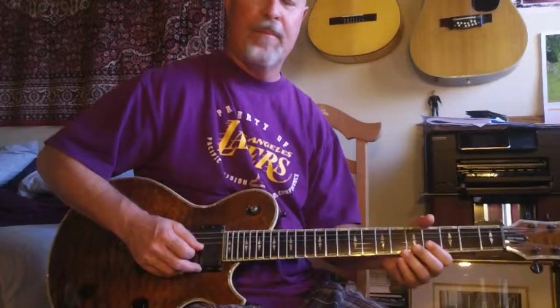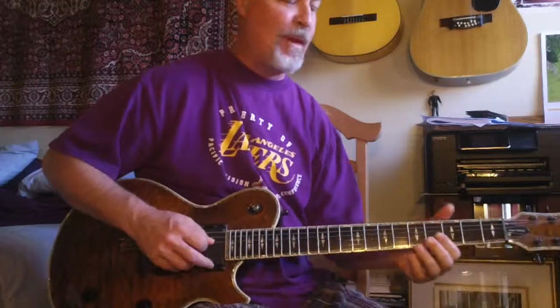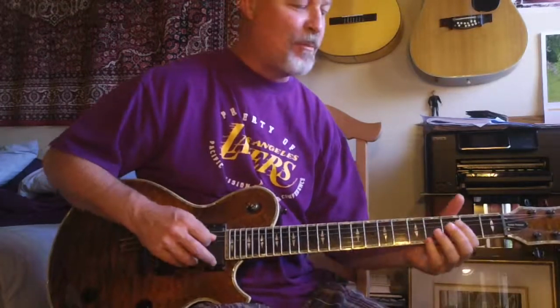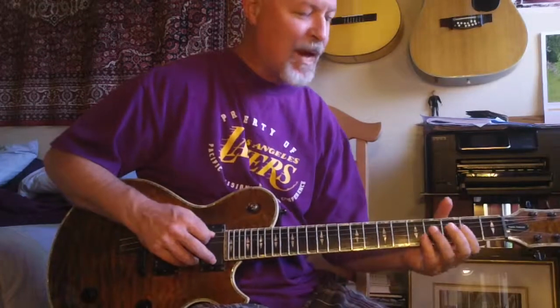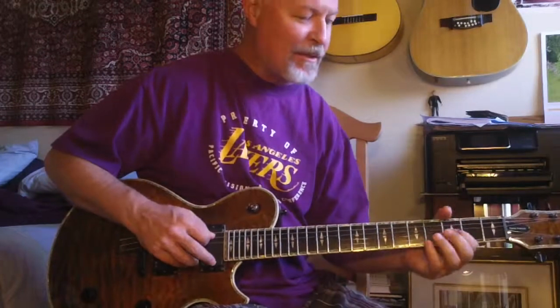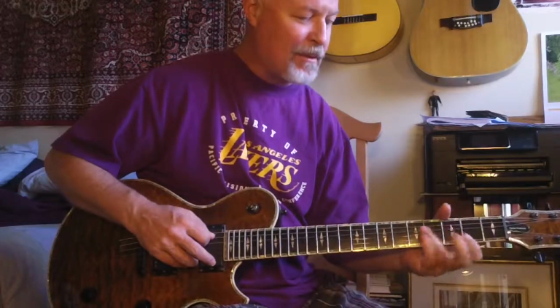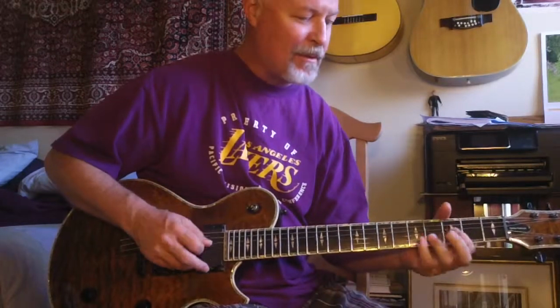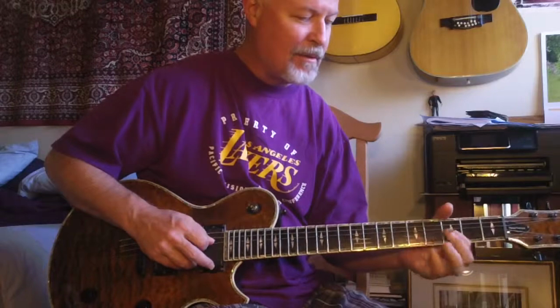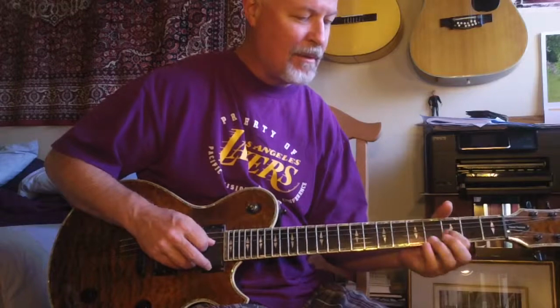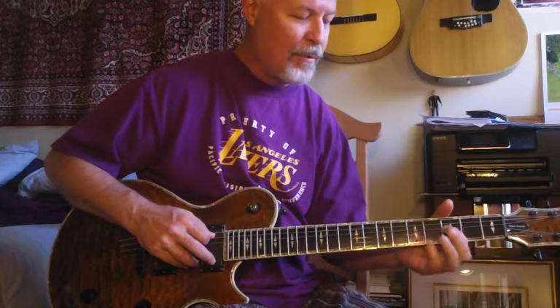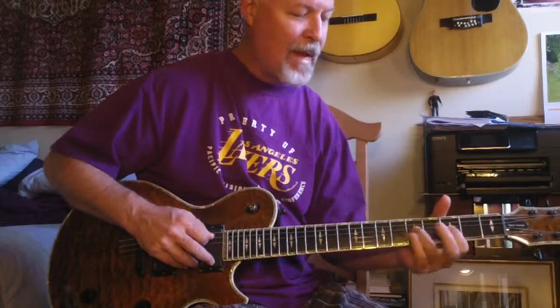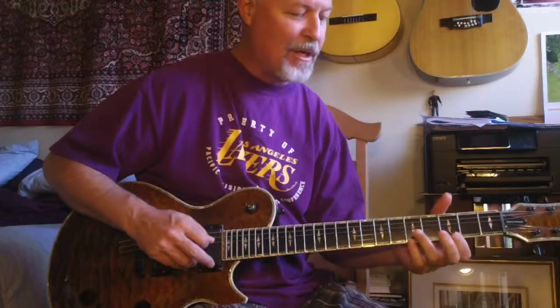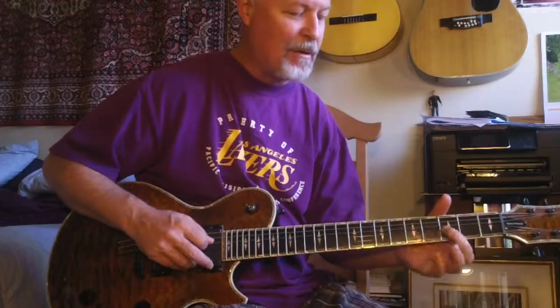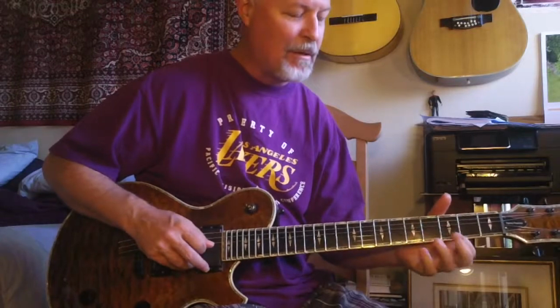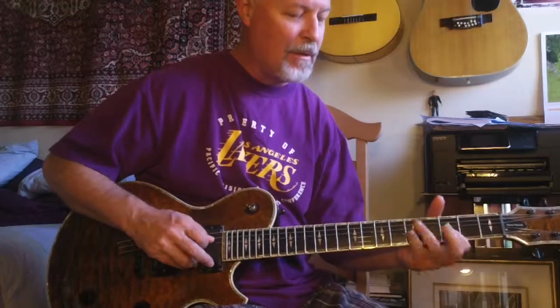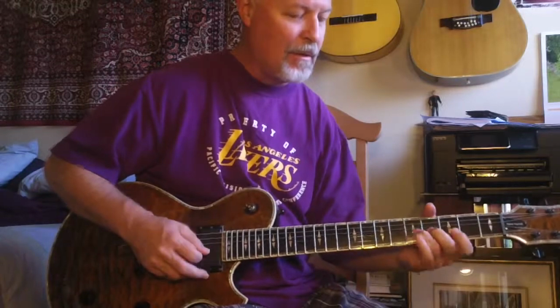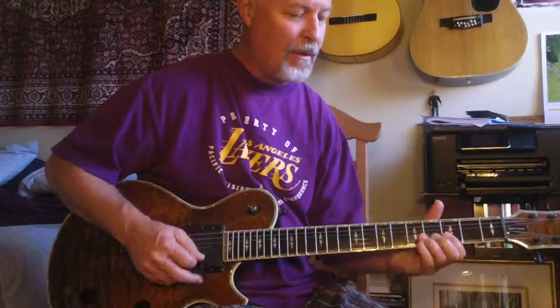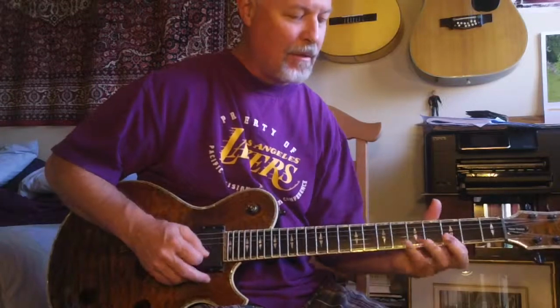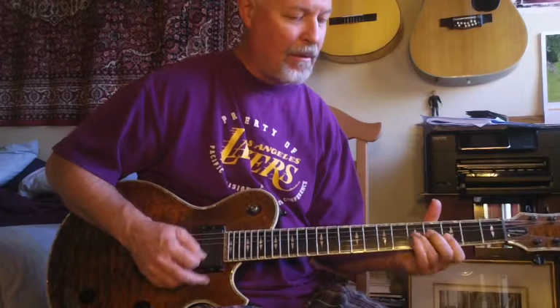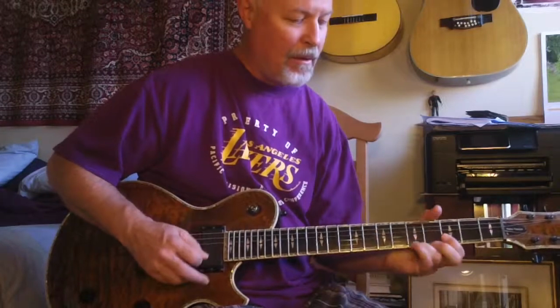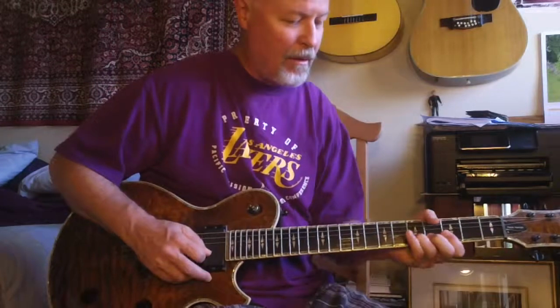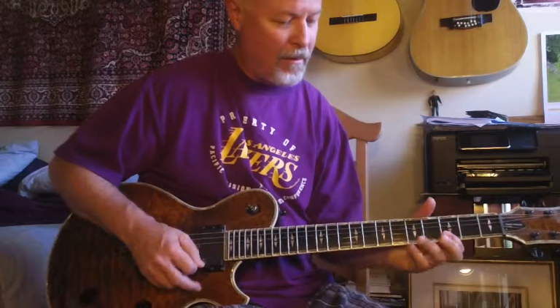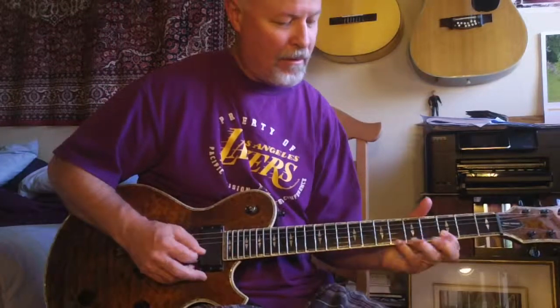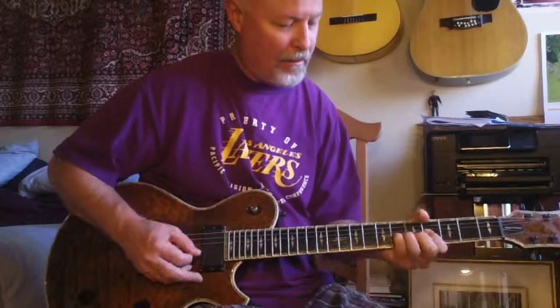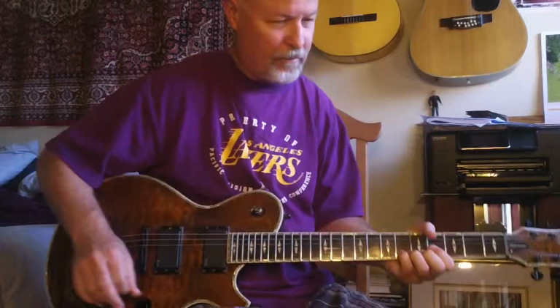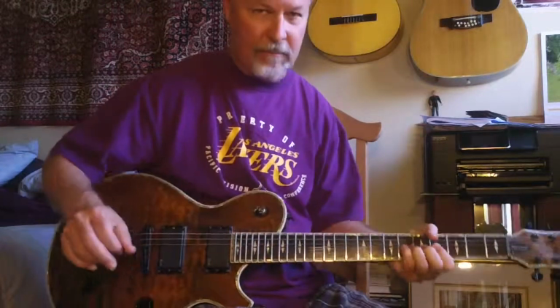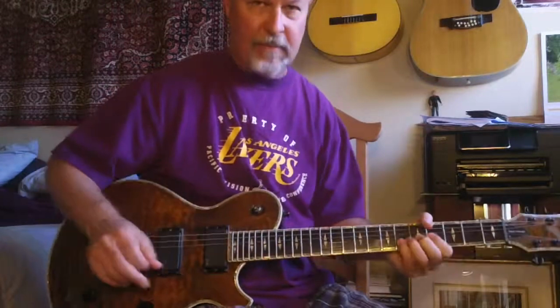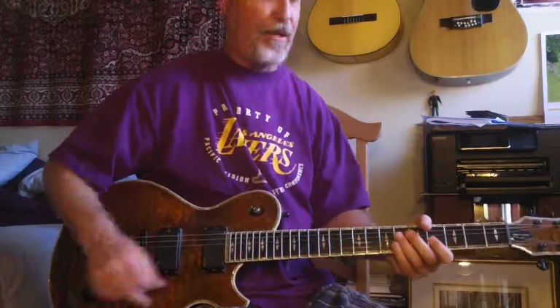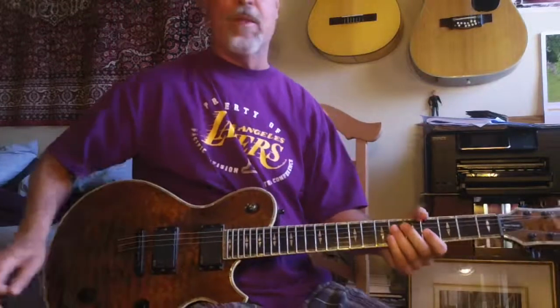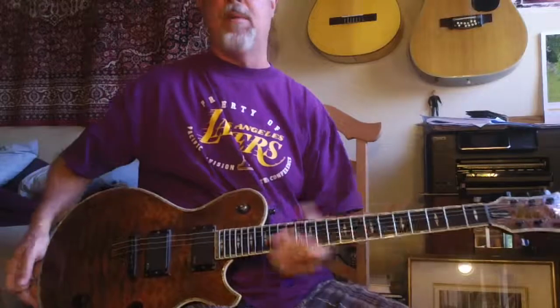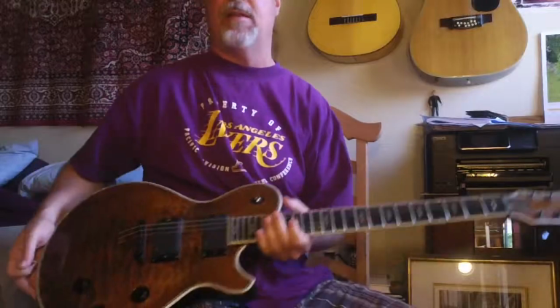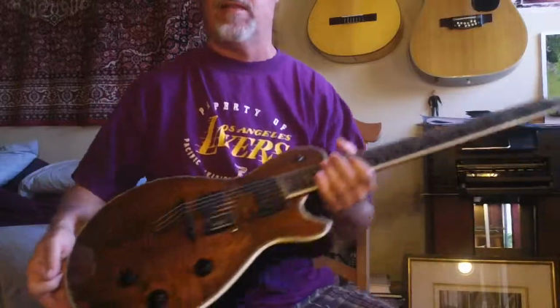So practice pull-offs here, and then go to the minor pentatonic.